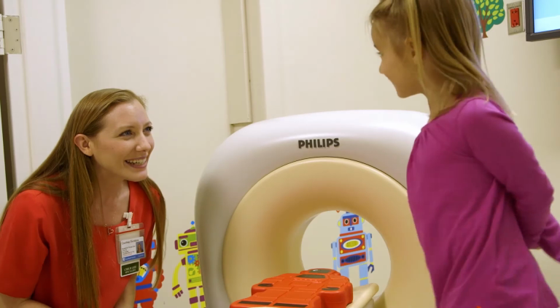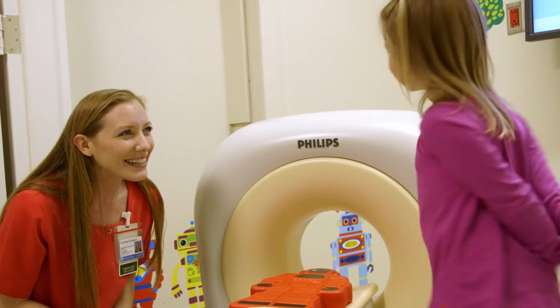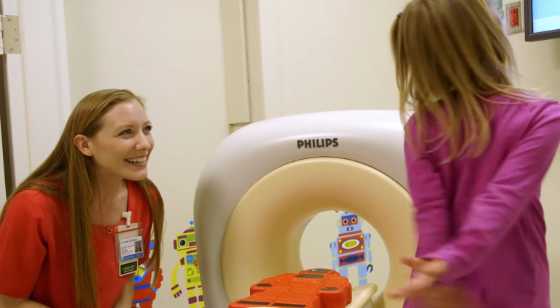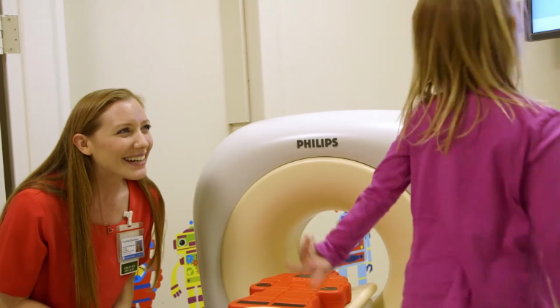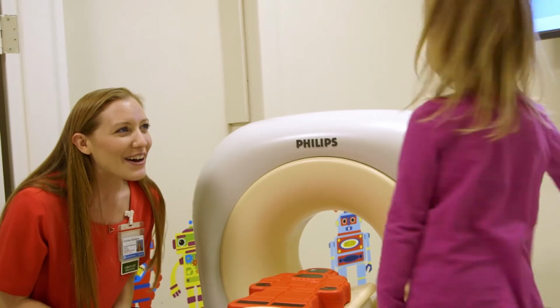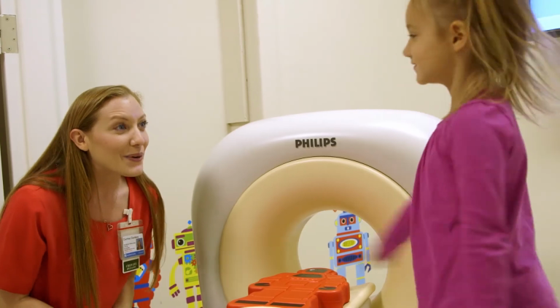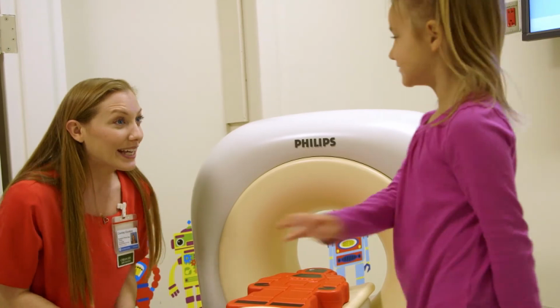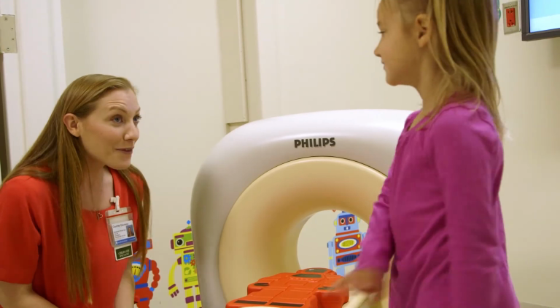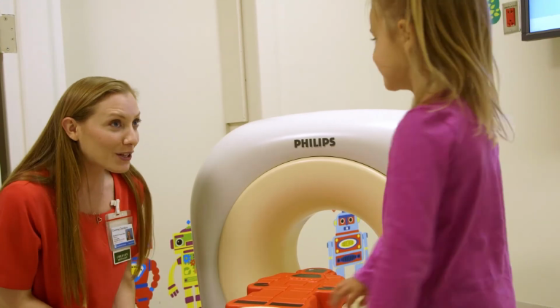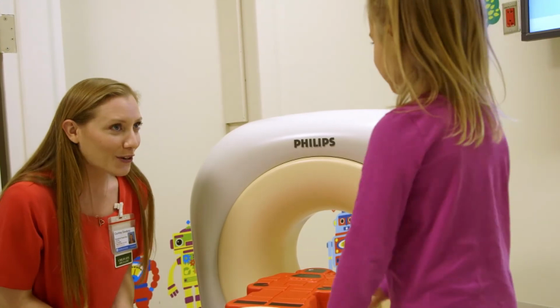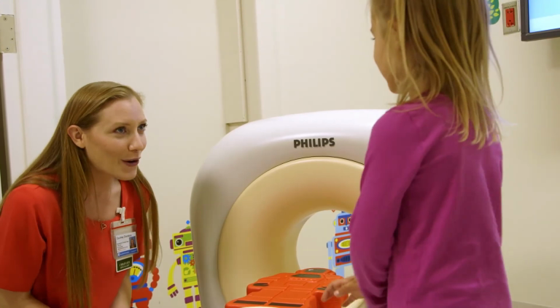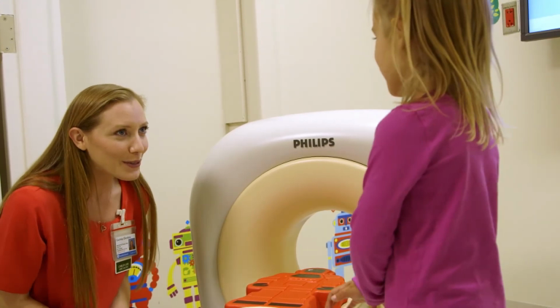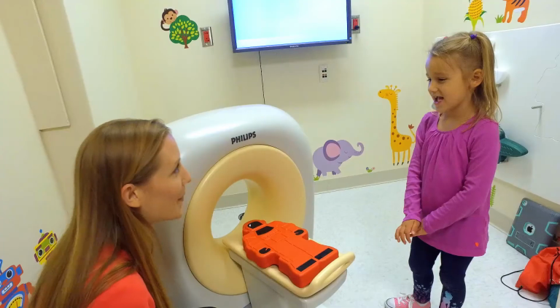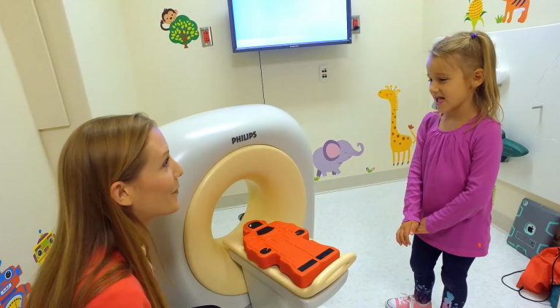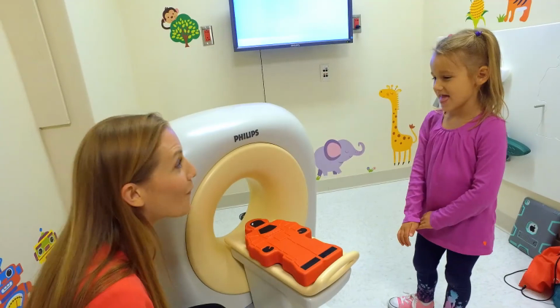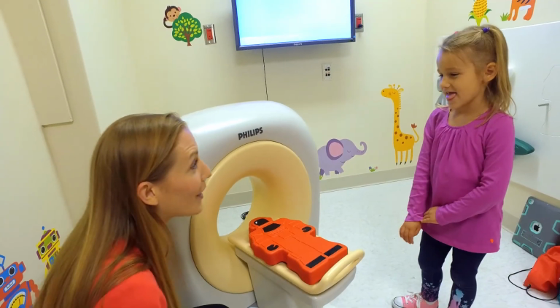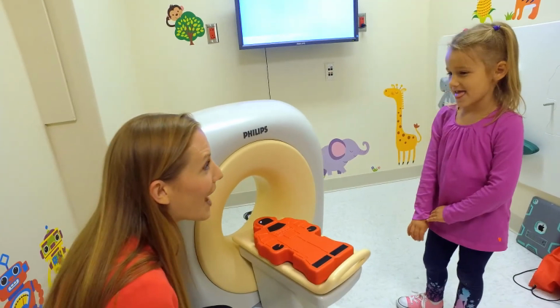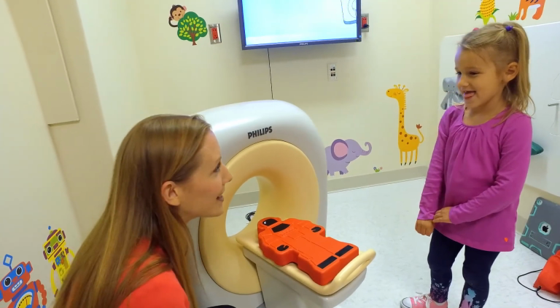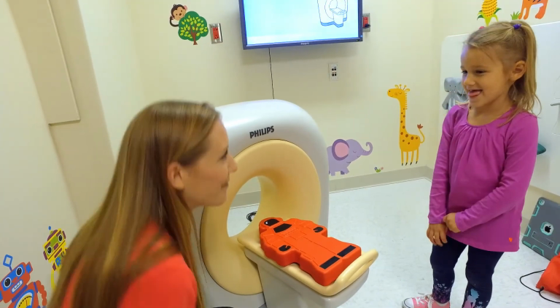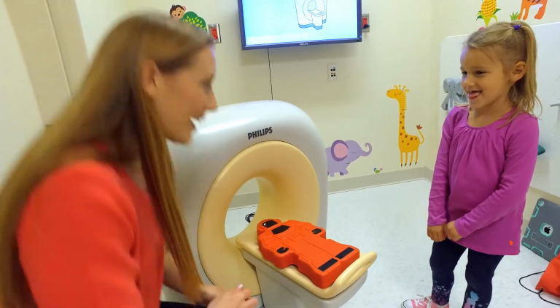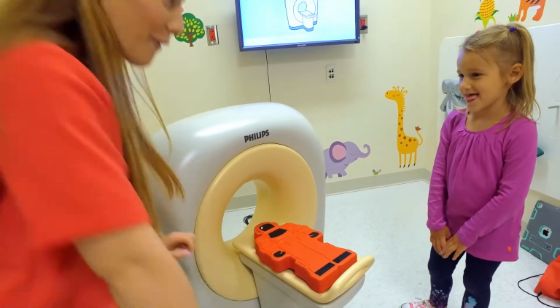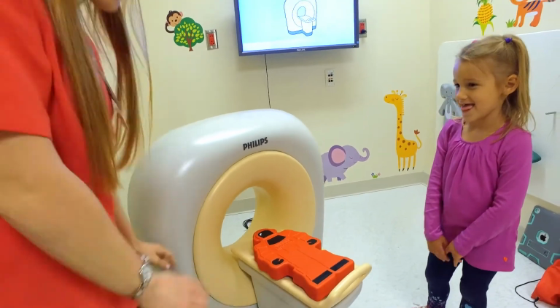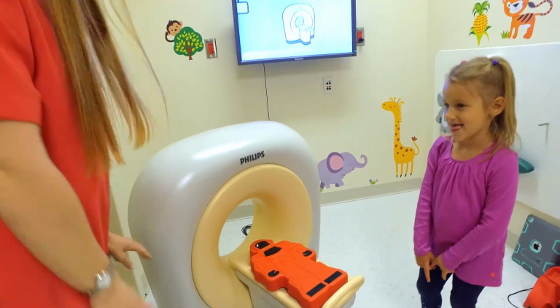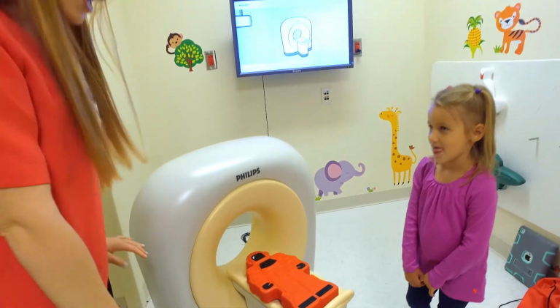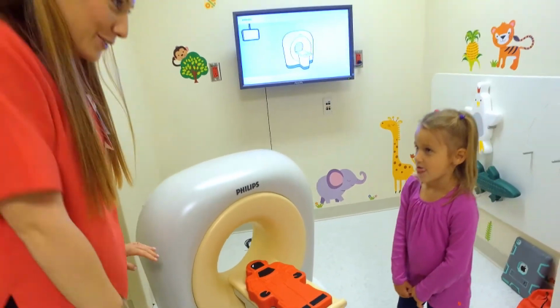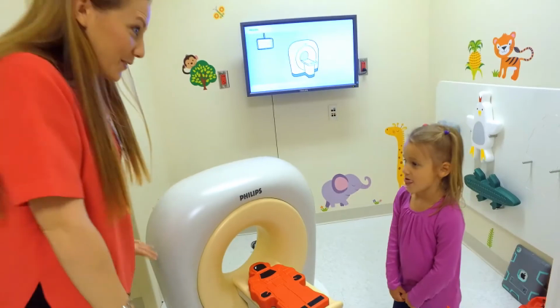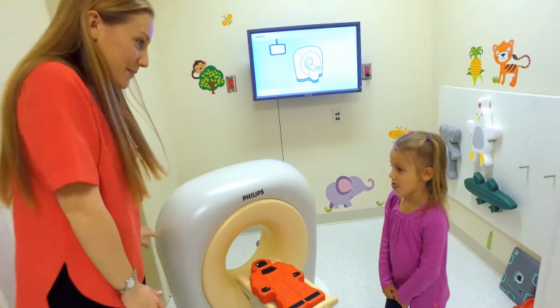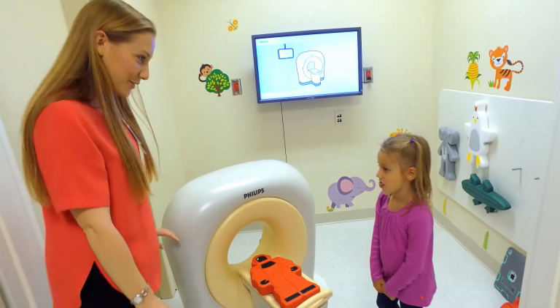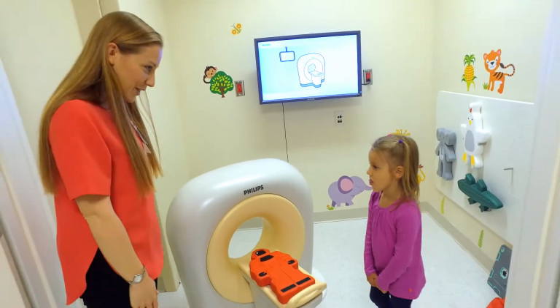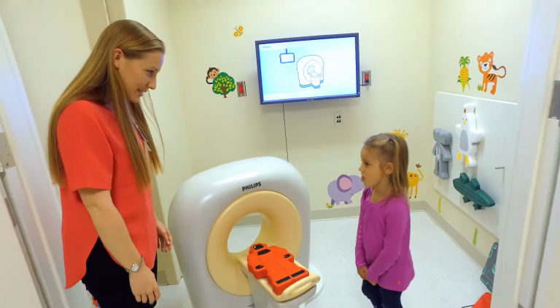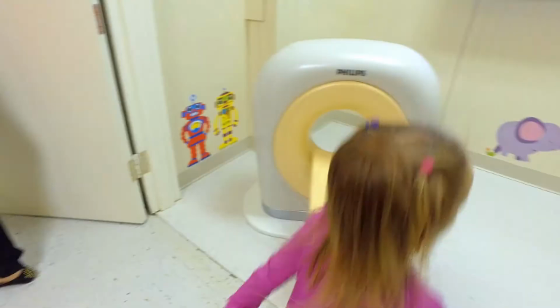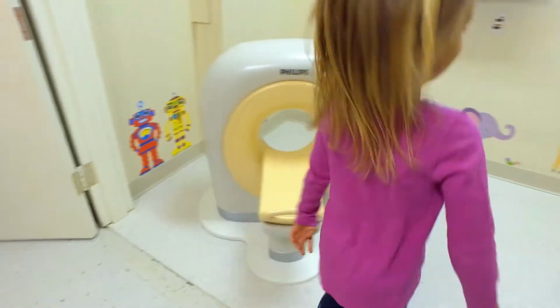You can't wiggle your toes, but before your CAT scan we can get all our wiggles out so that we make sure that we stay still.